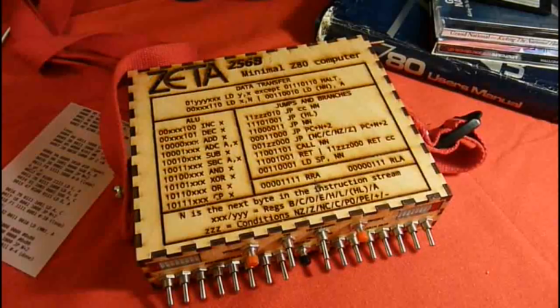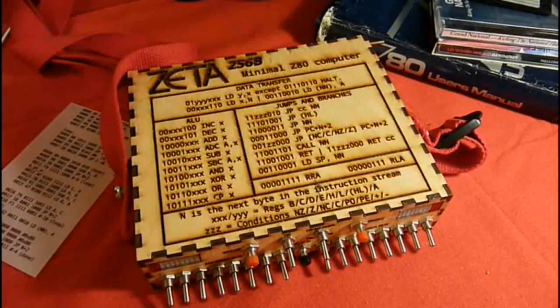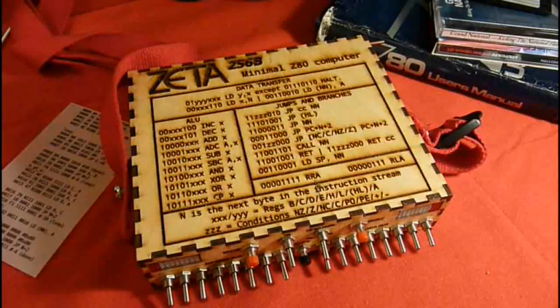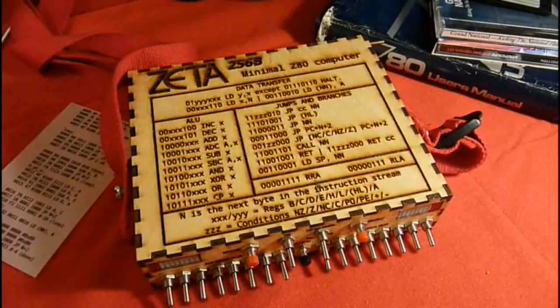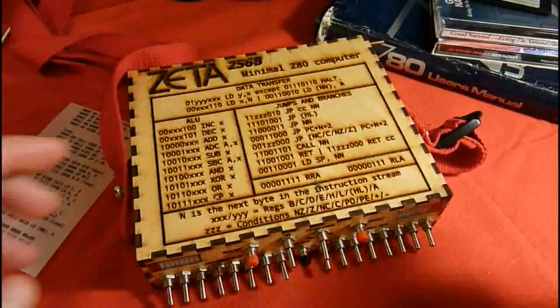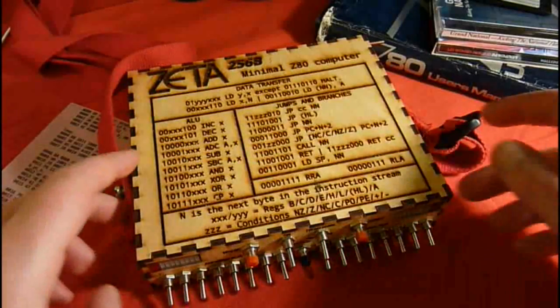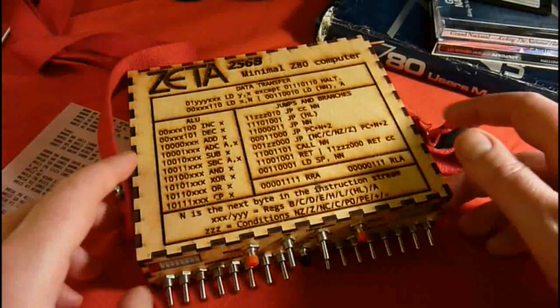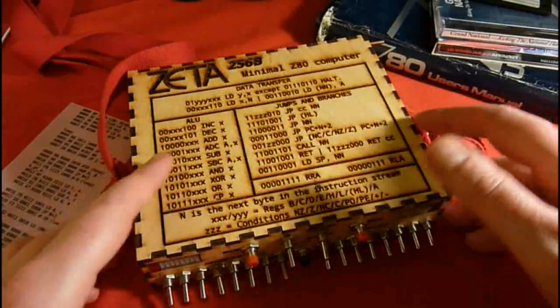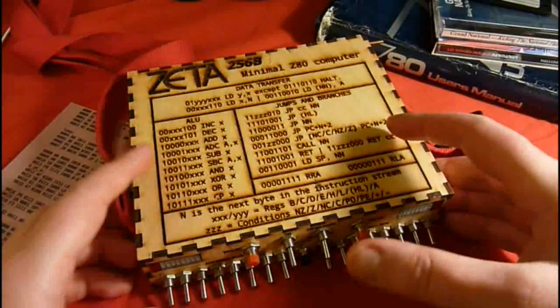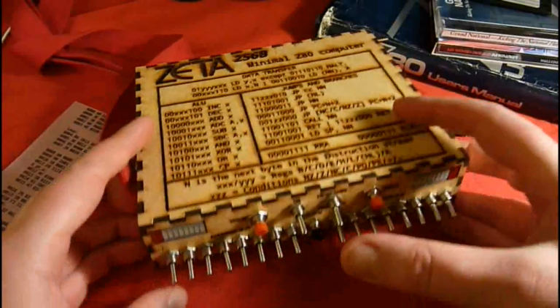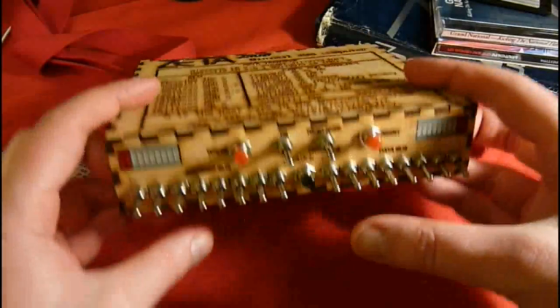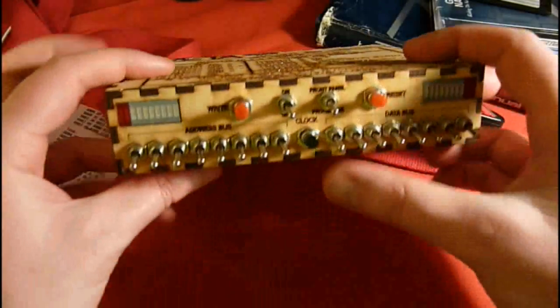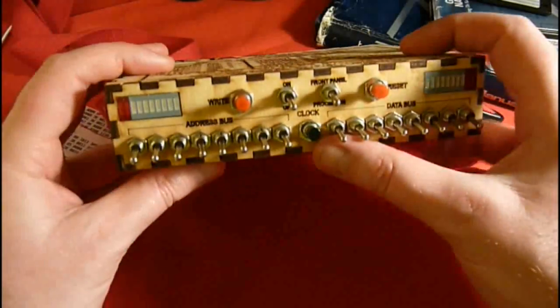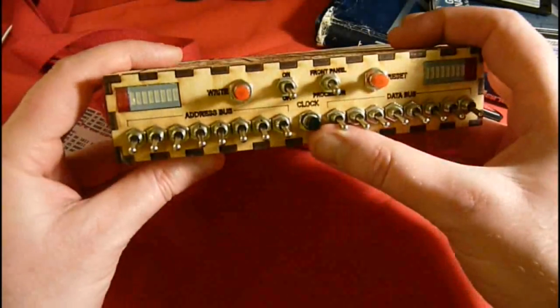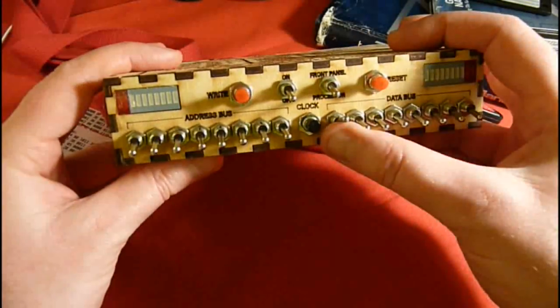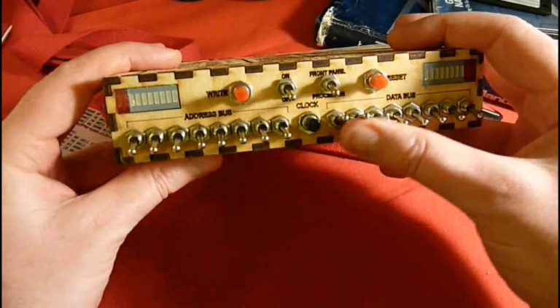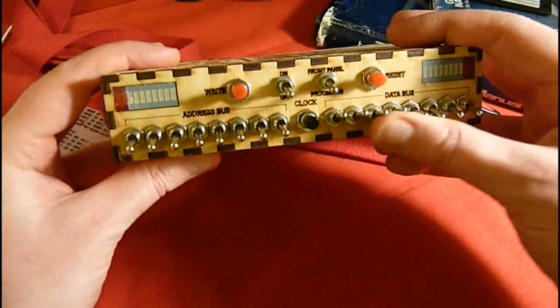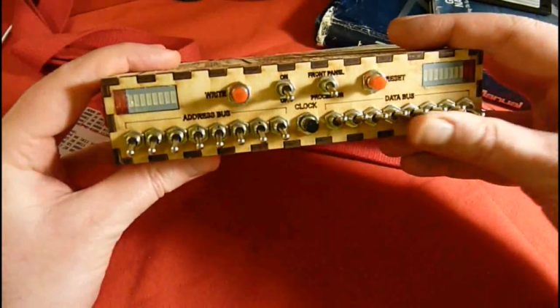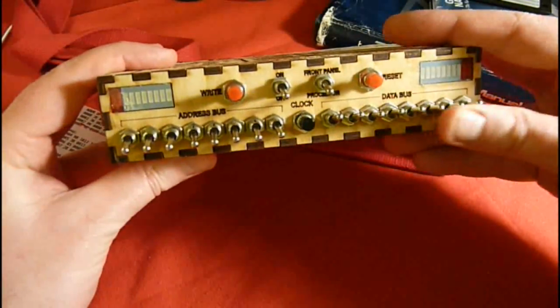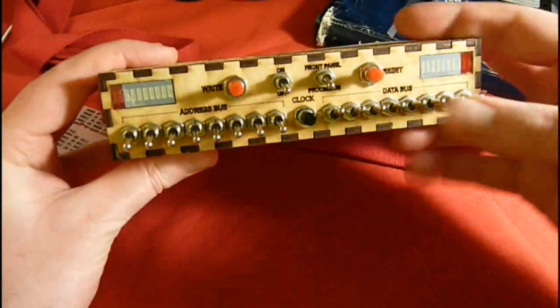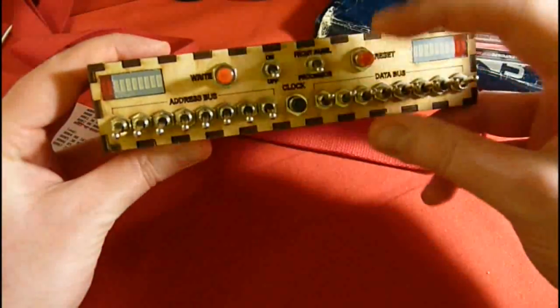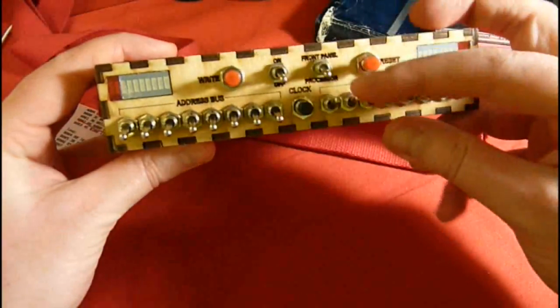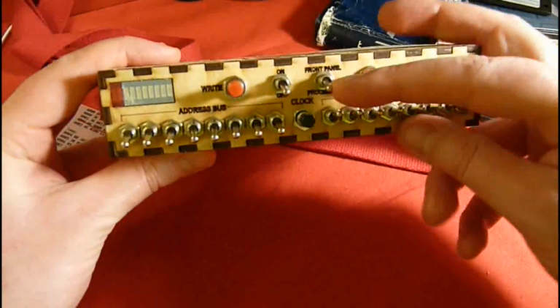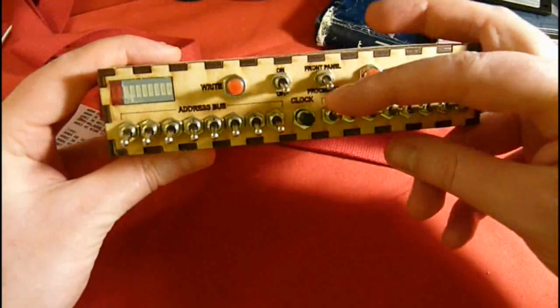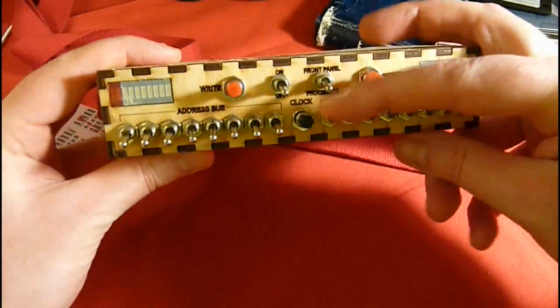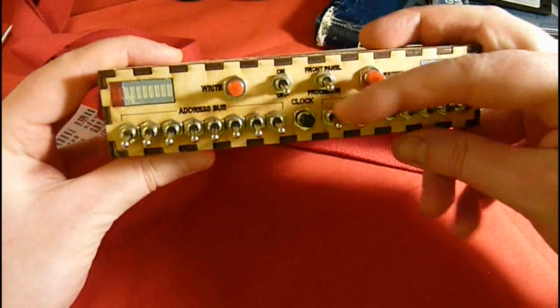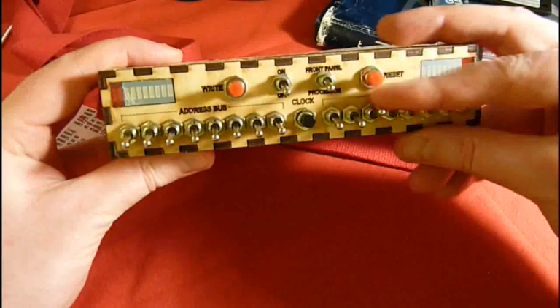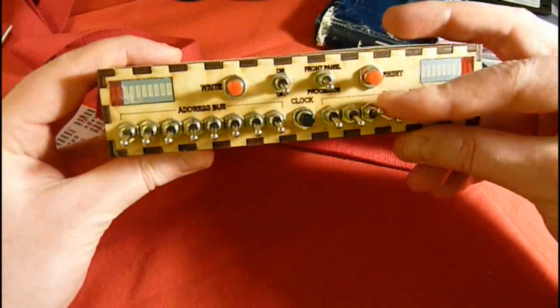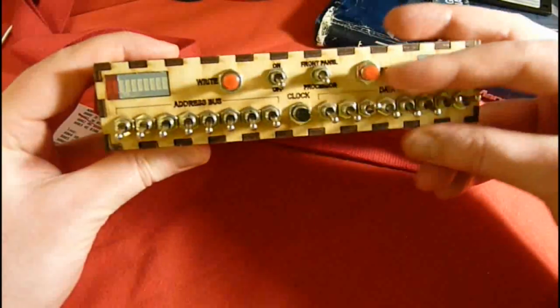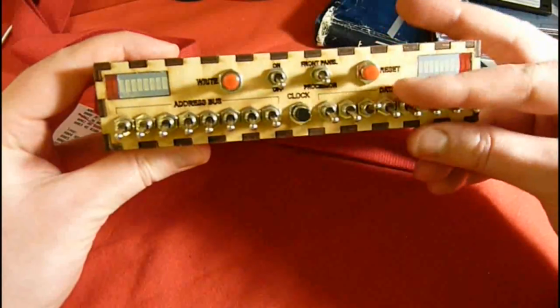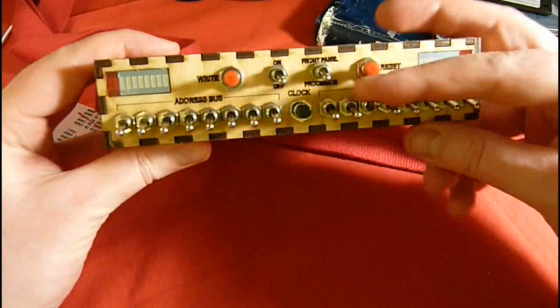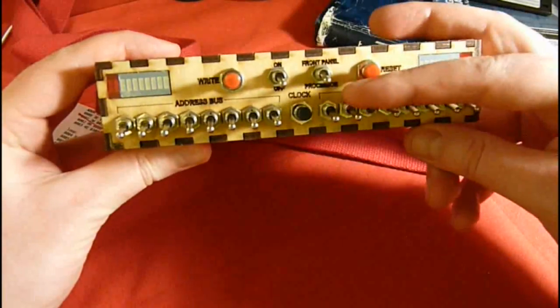This is my newest computer, the Zeta. I've always wanted a computer you program with front panel switches, so I made one.